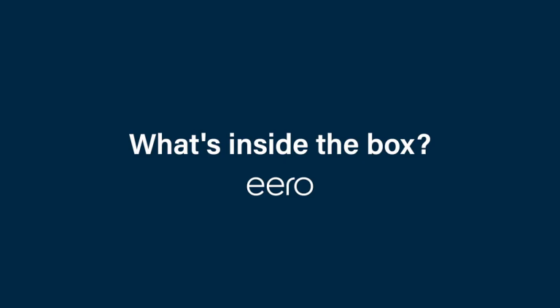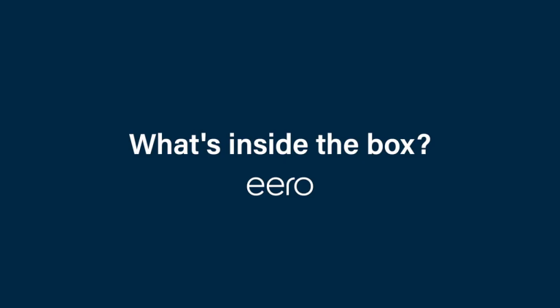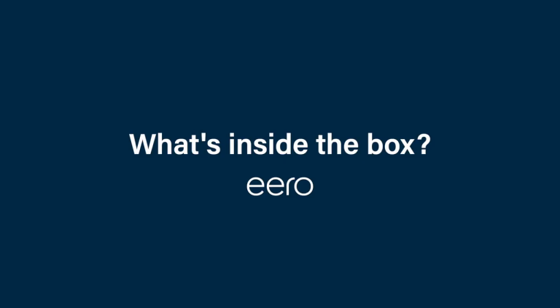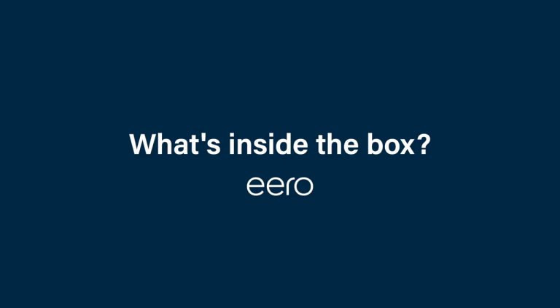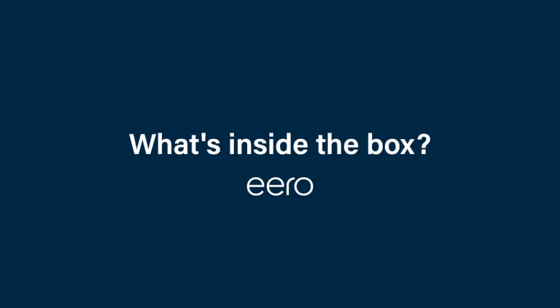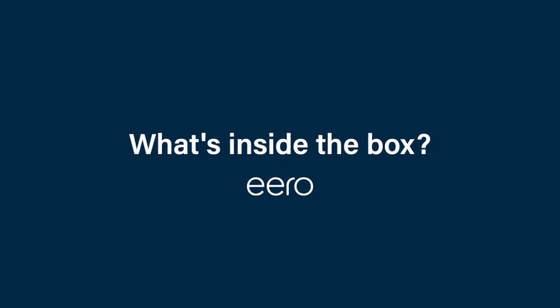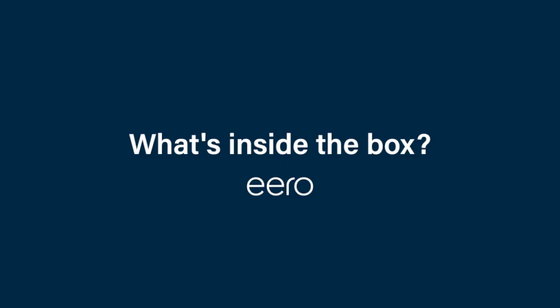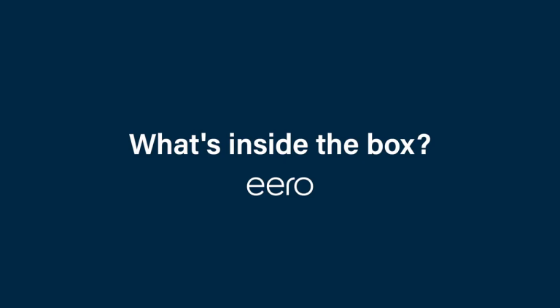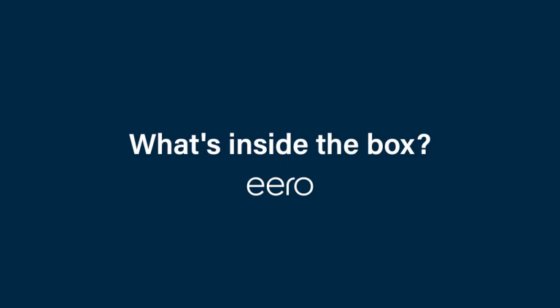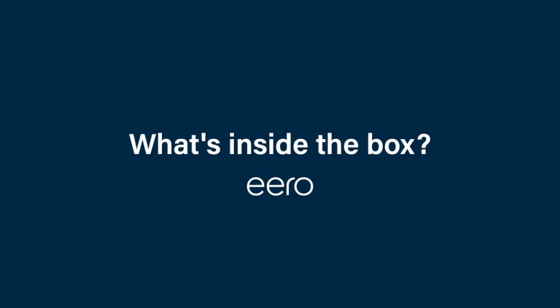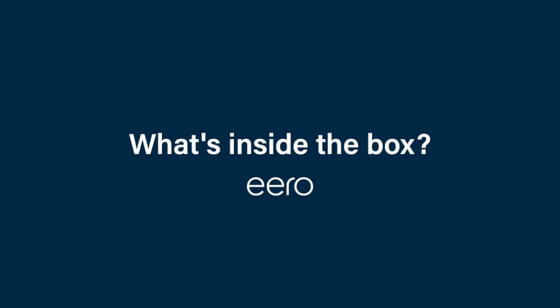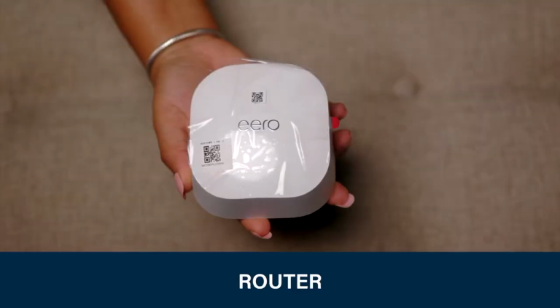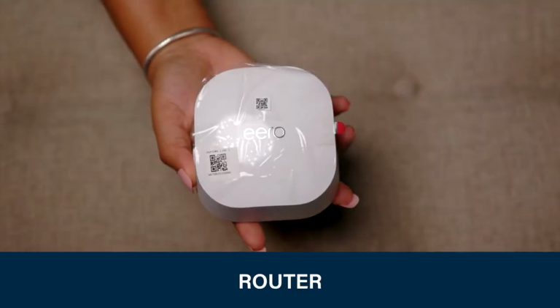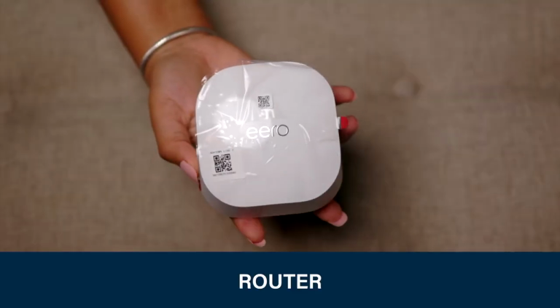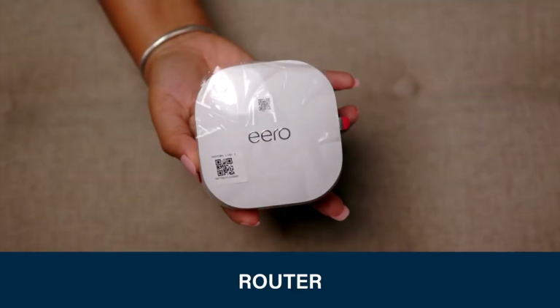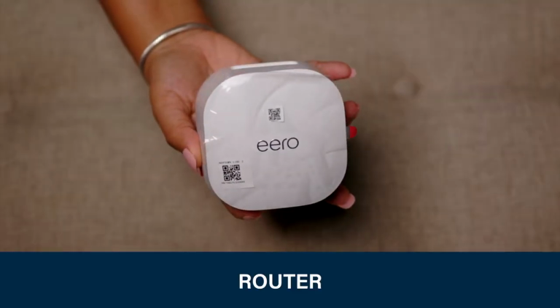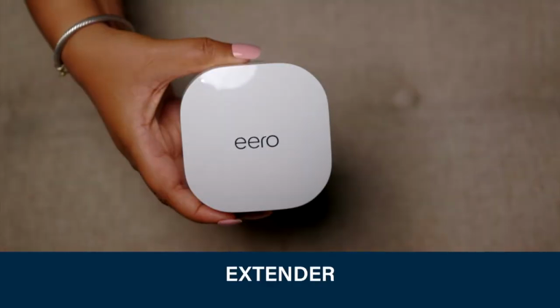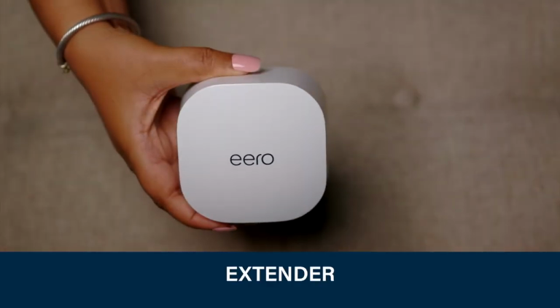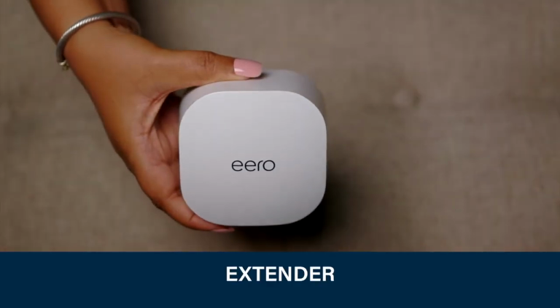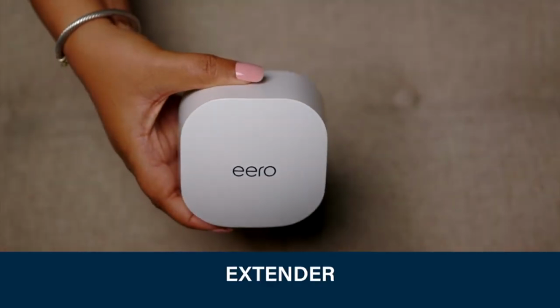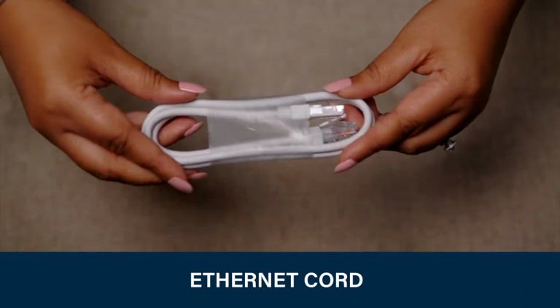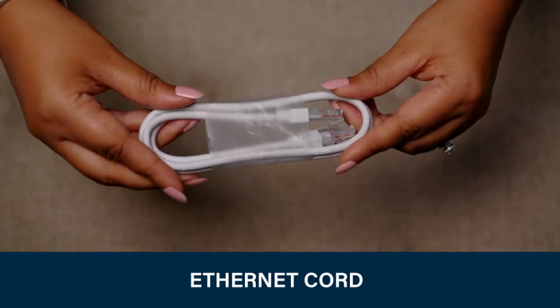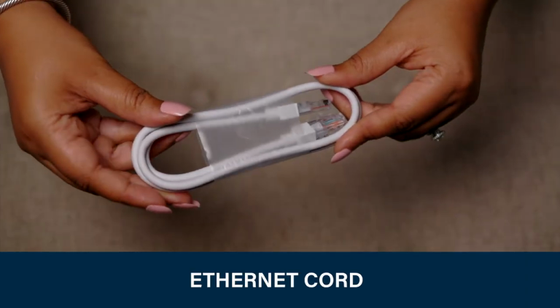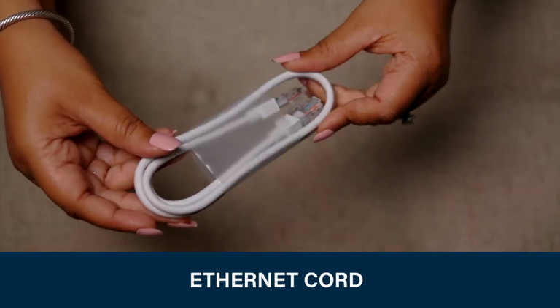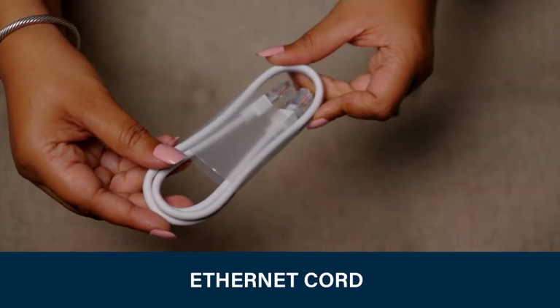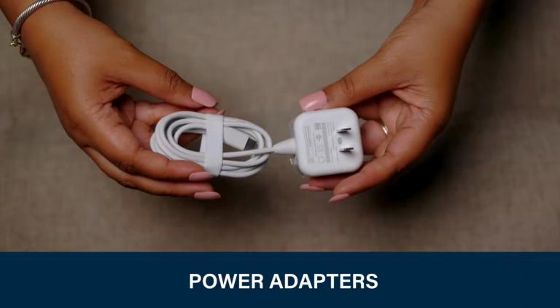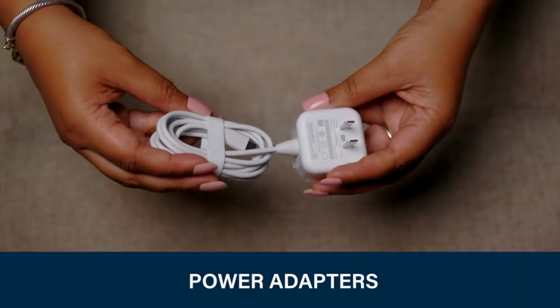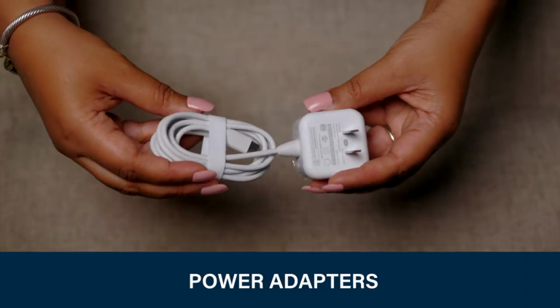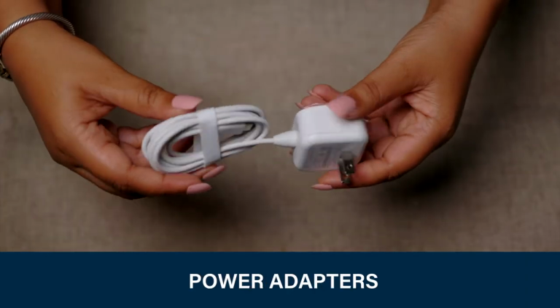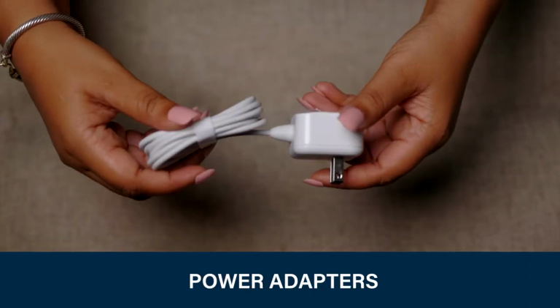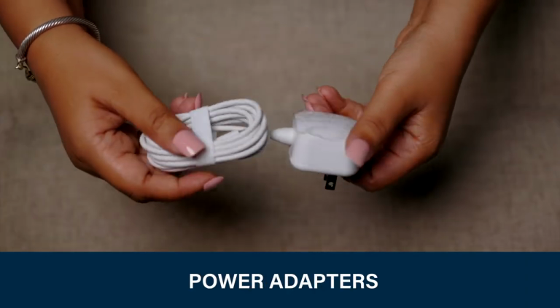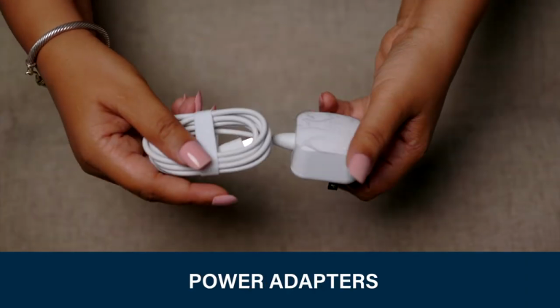So let's talk about what's inside the box. We have the router, the extender, an ethernet cord, as well as two power adapters.